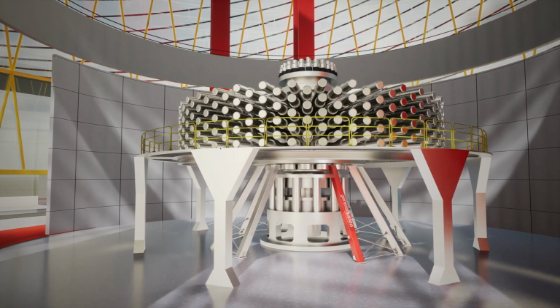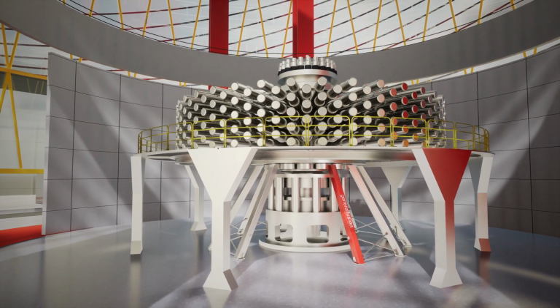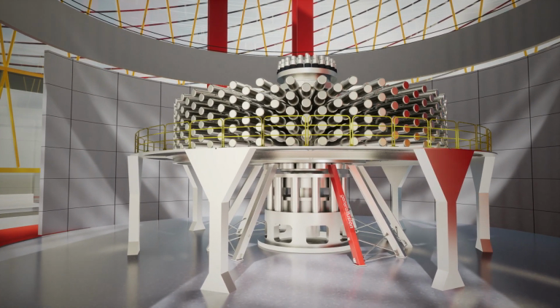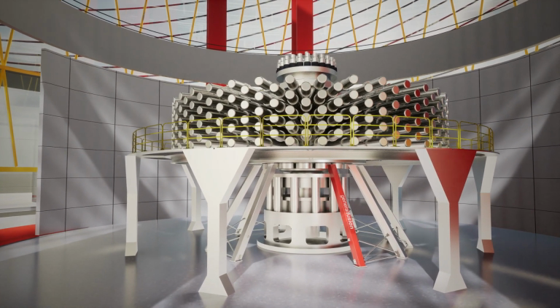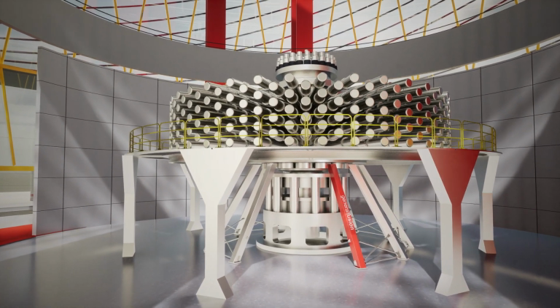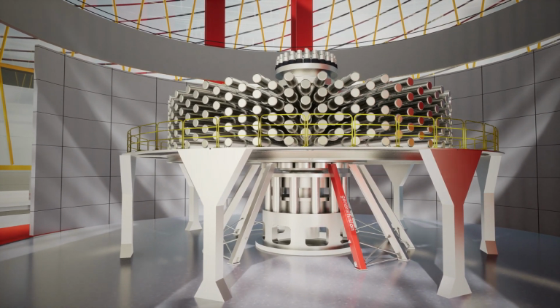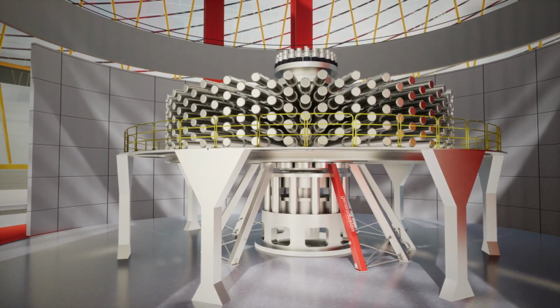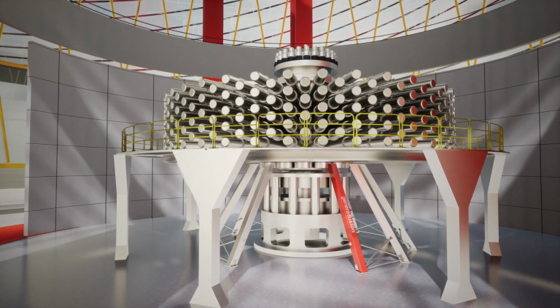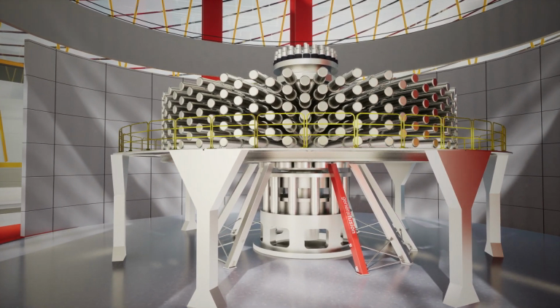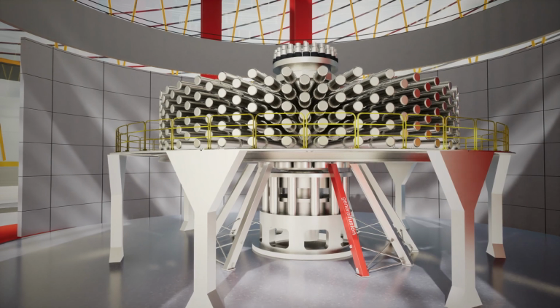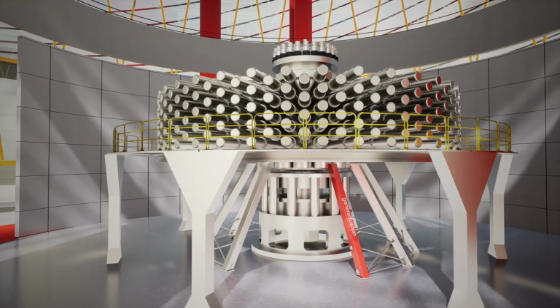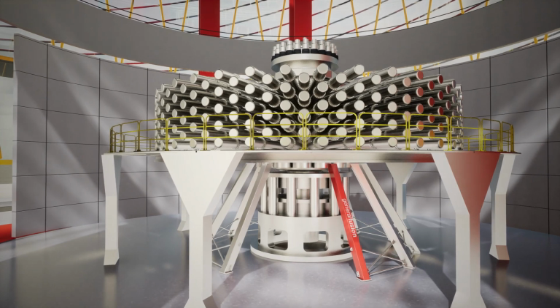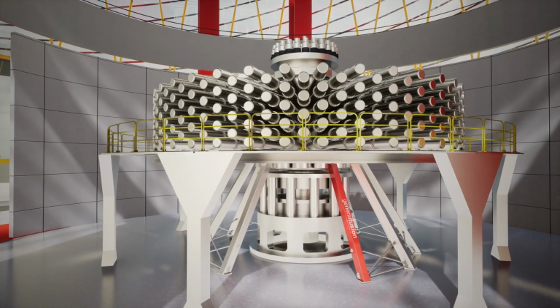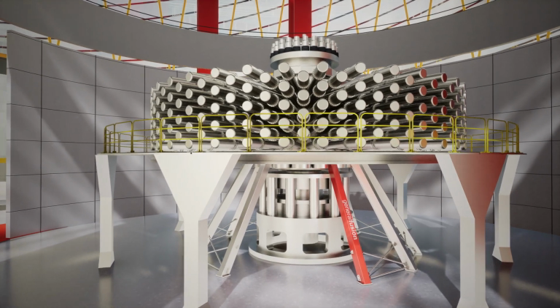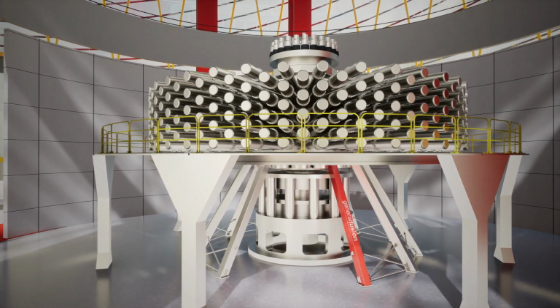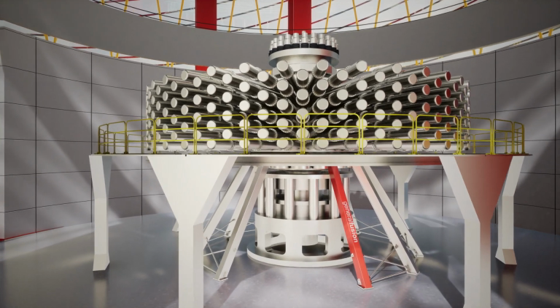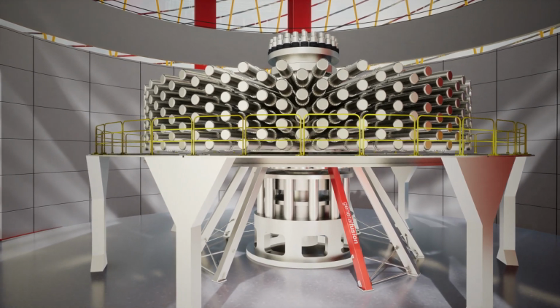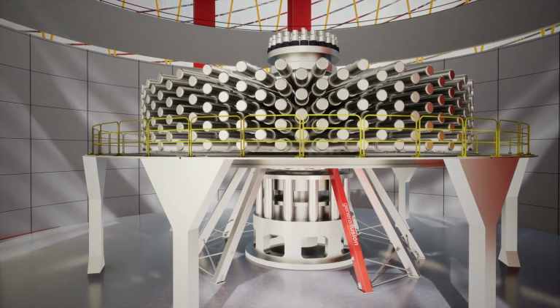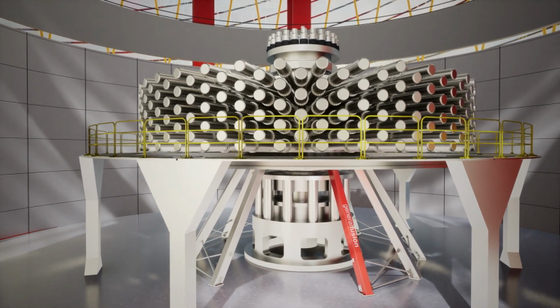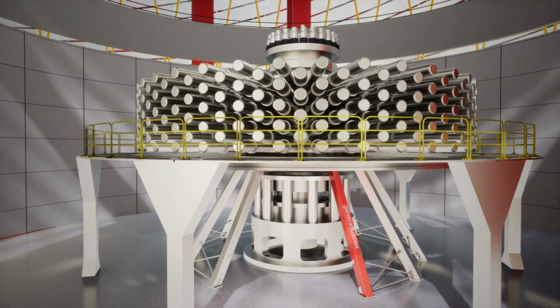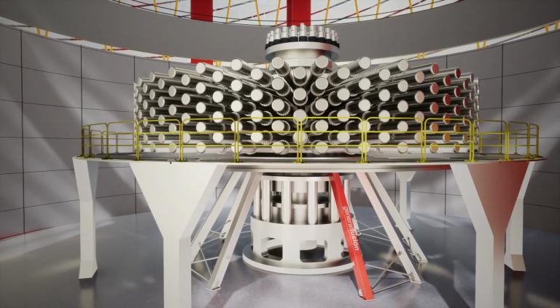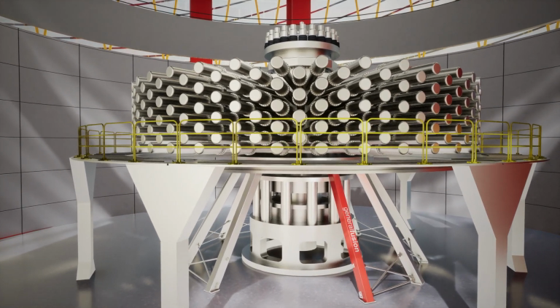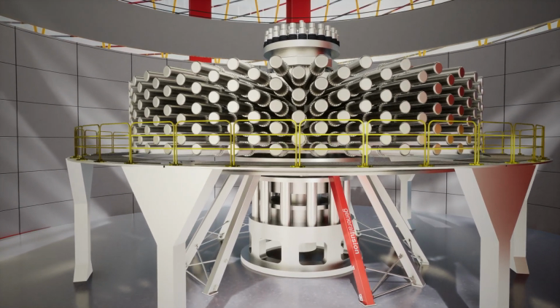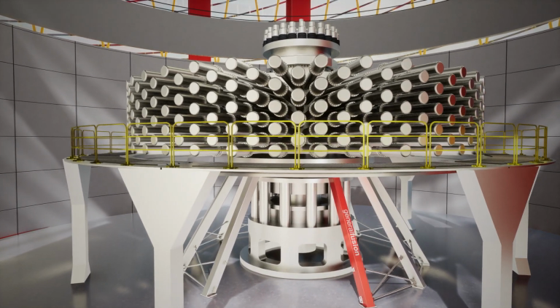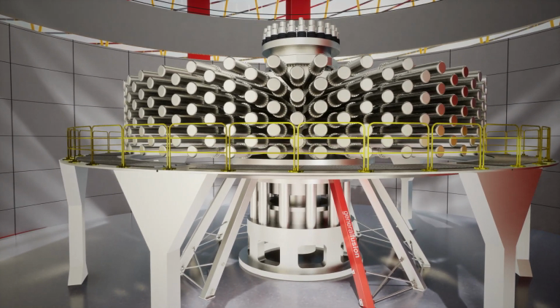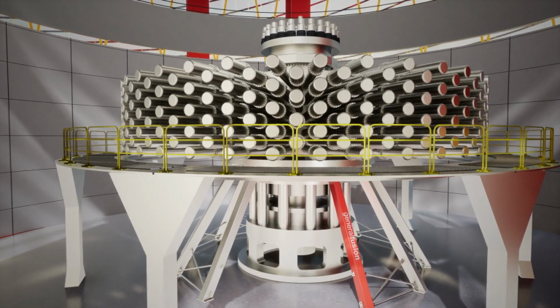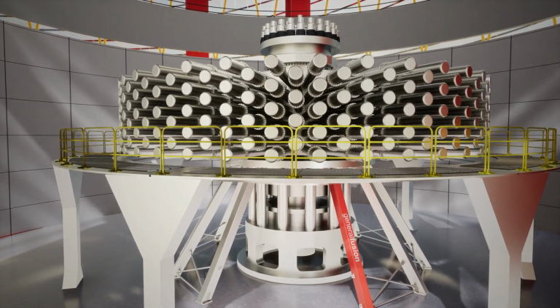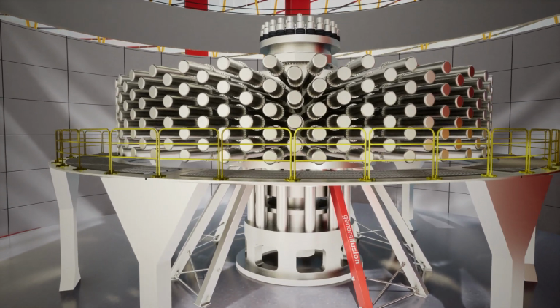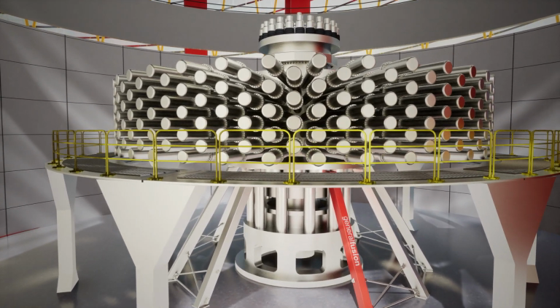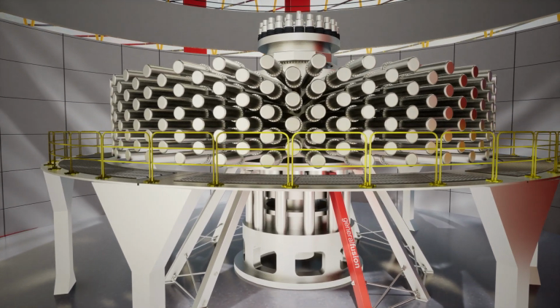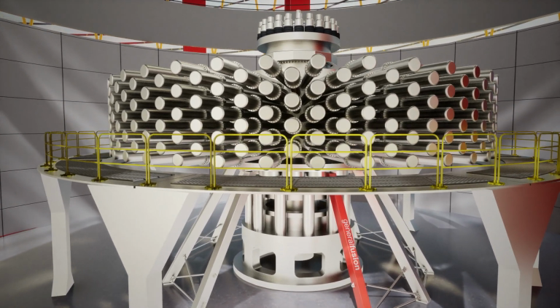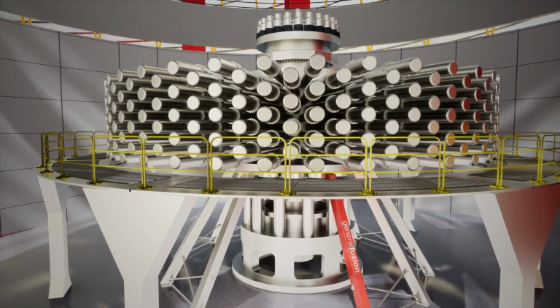Our design is practical and cost-effective, maximizing the use of existing industrial technologies.